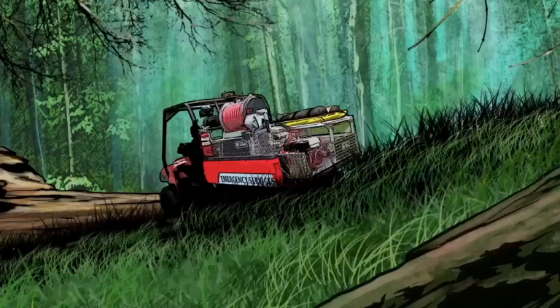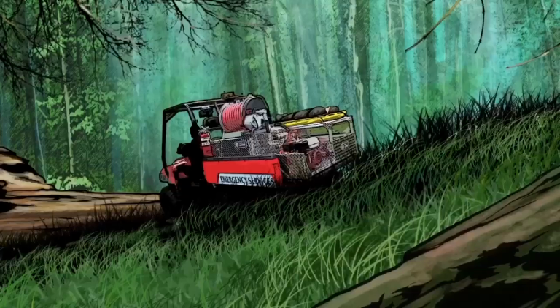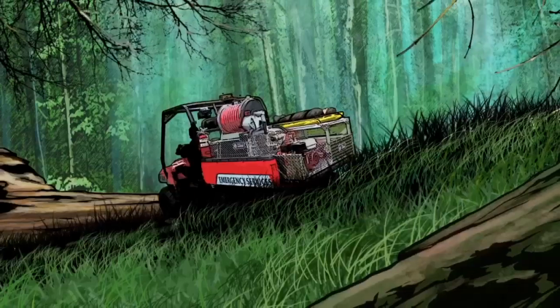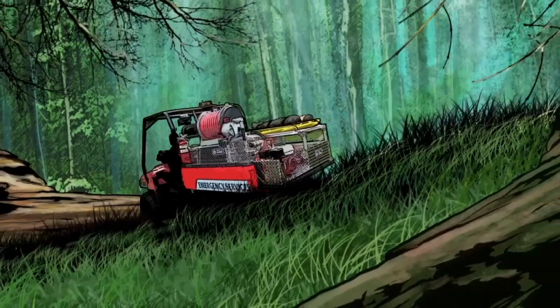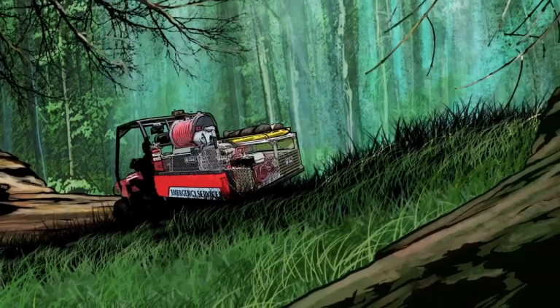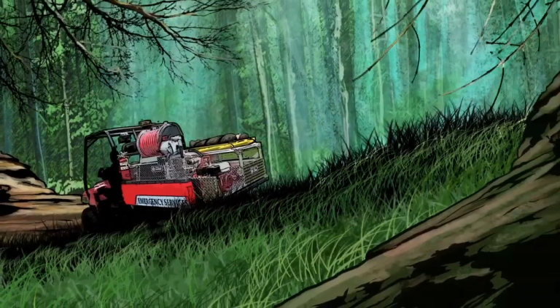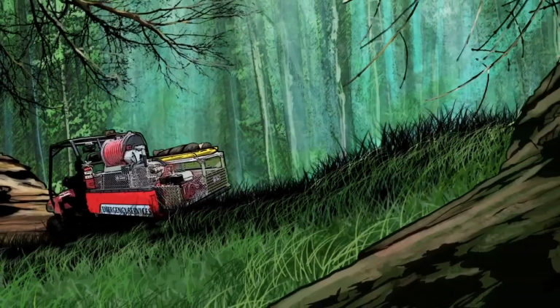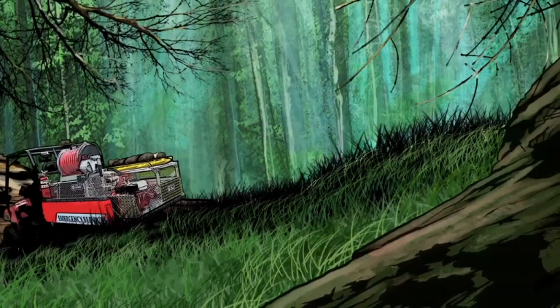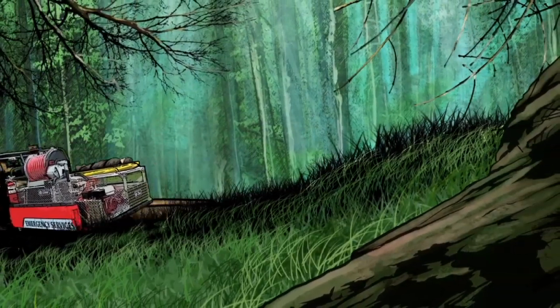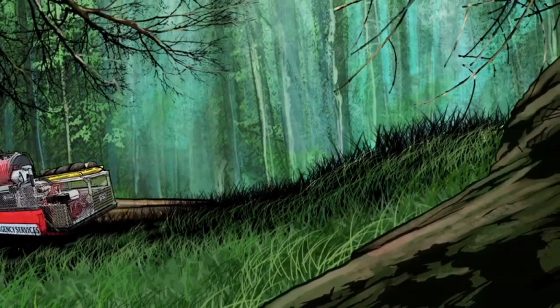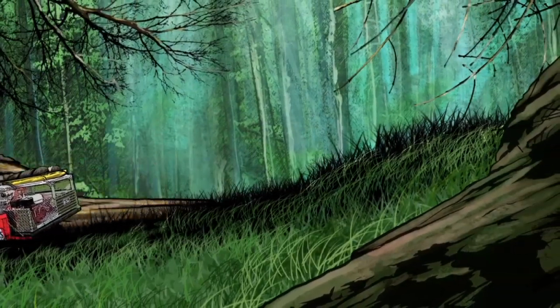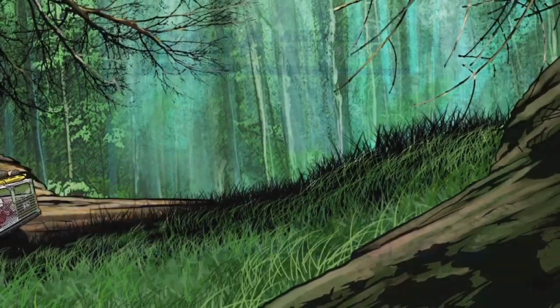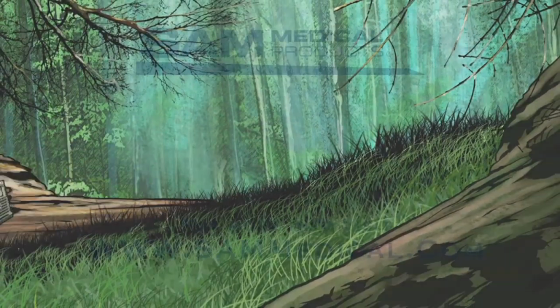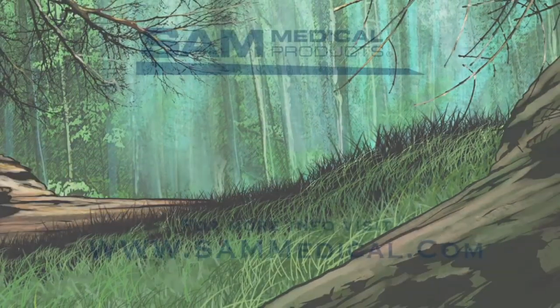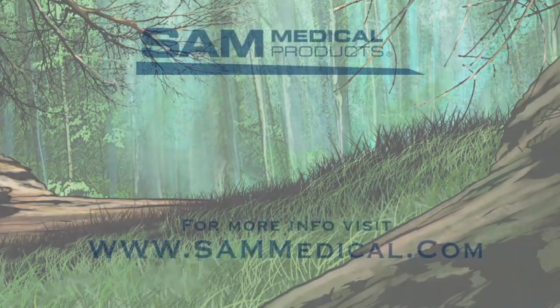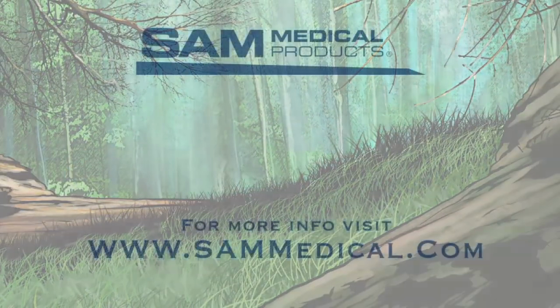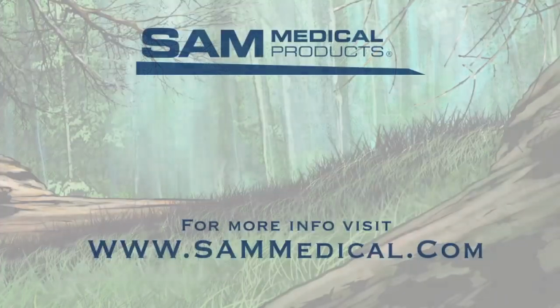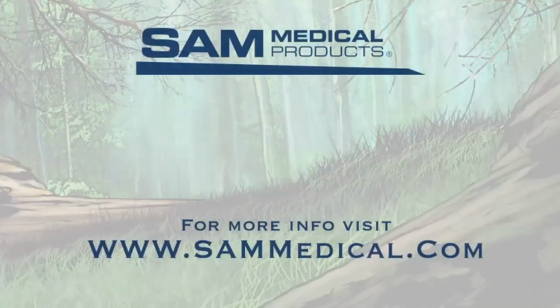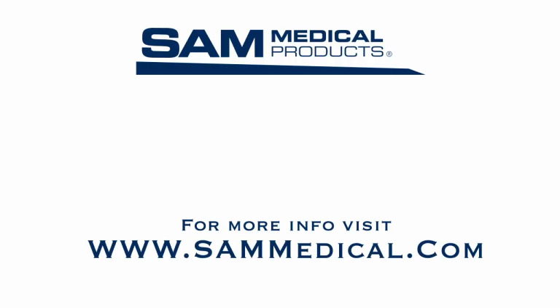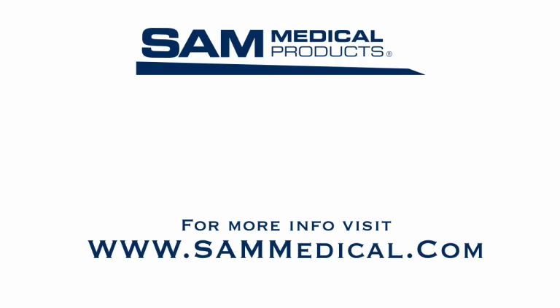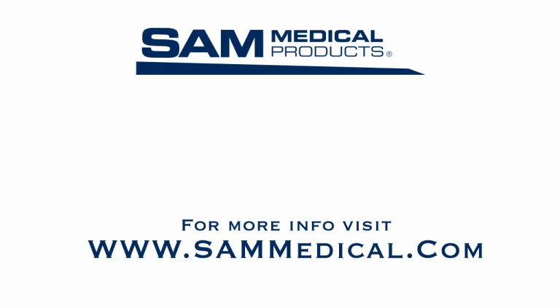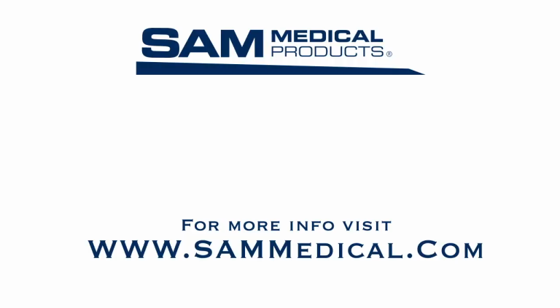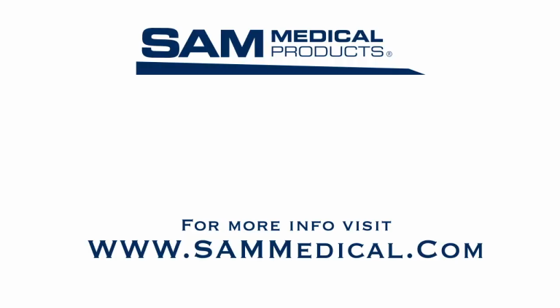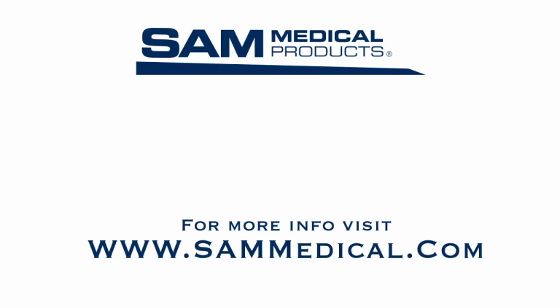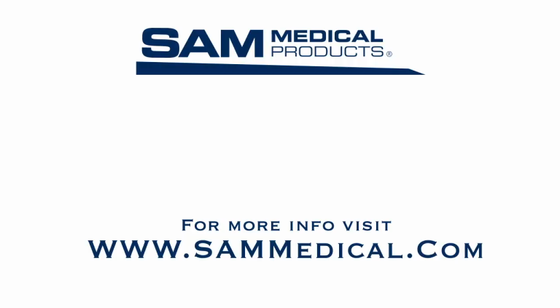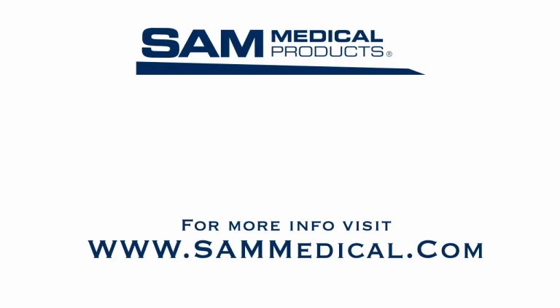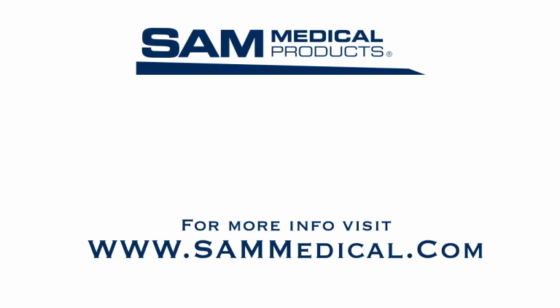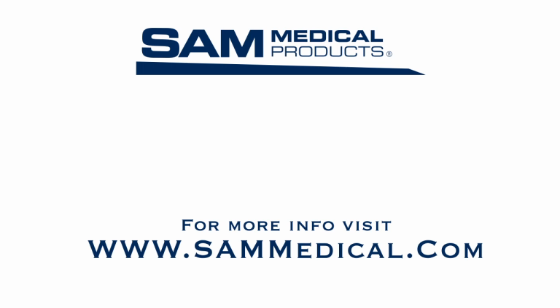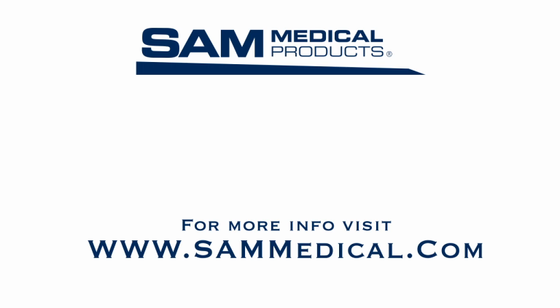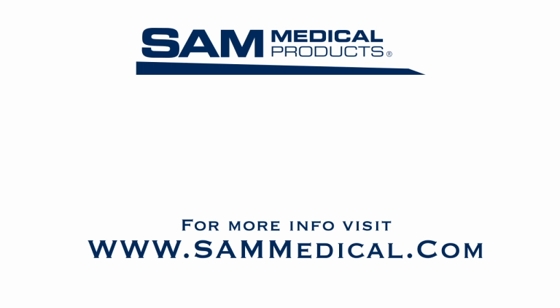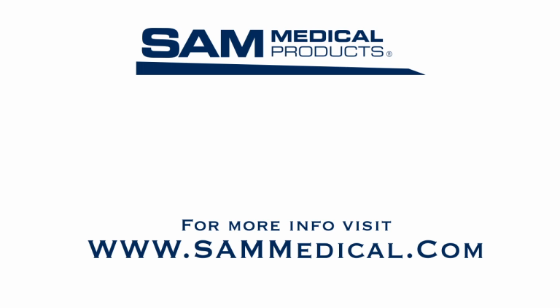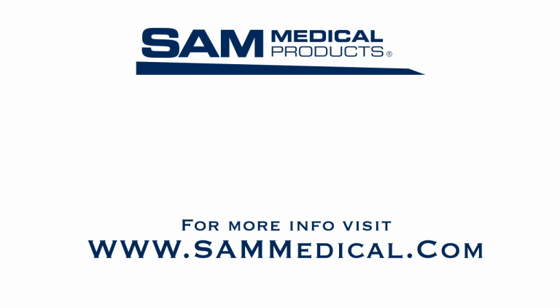Thanks, Sam. To learn more, visit www.sammedical.com.